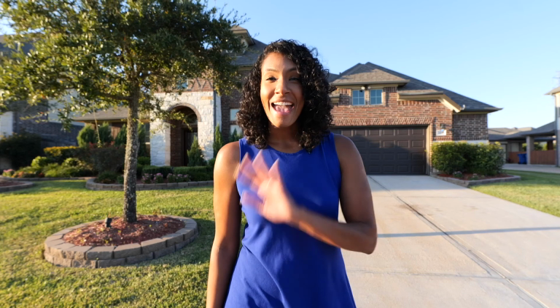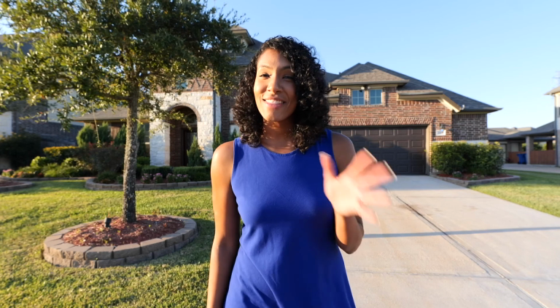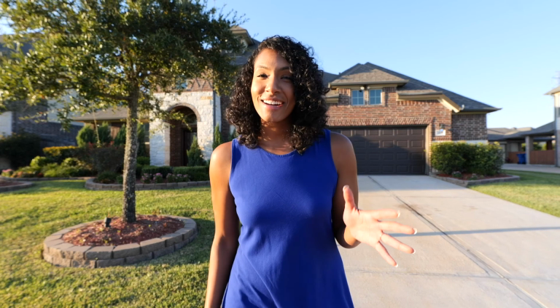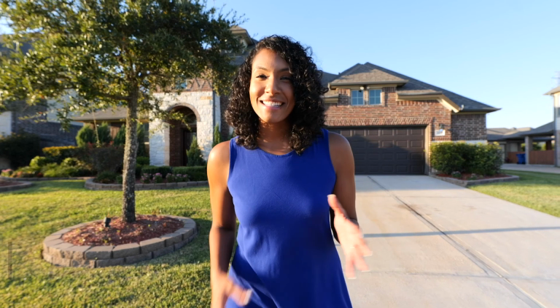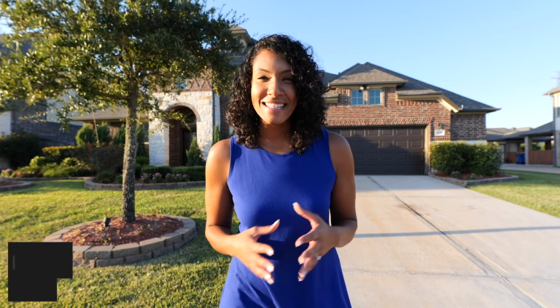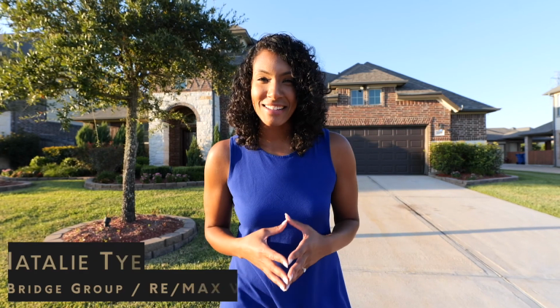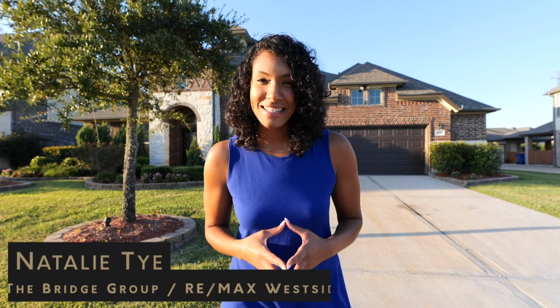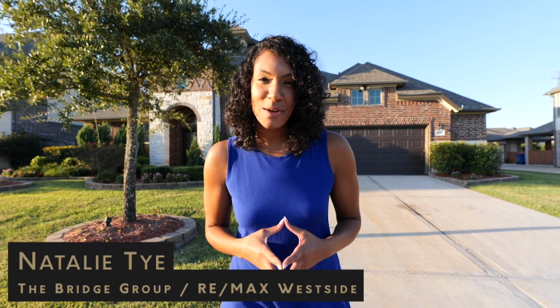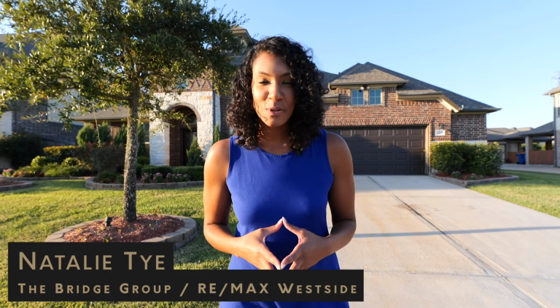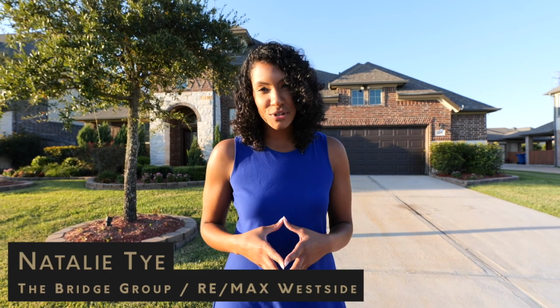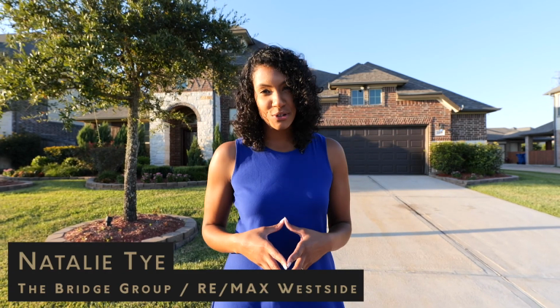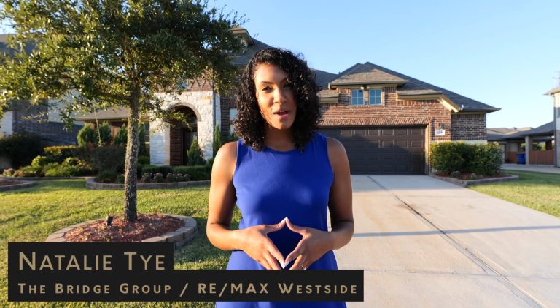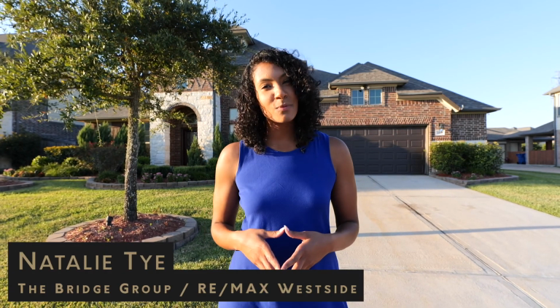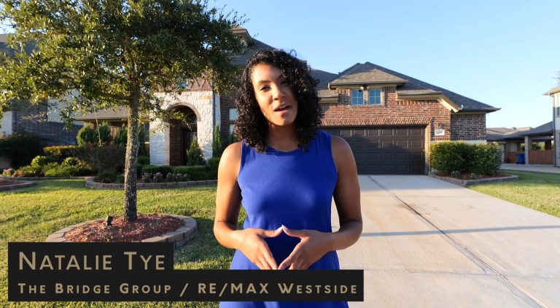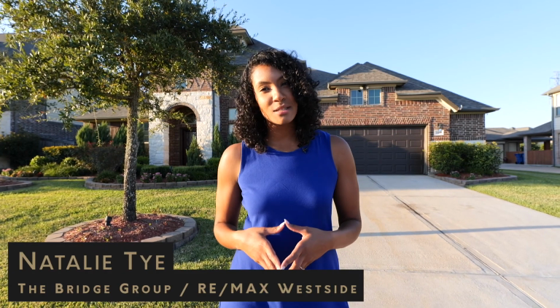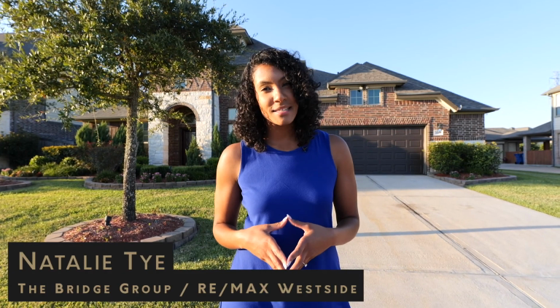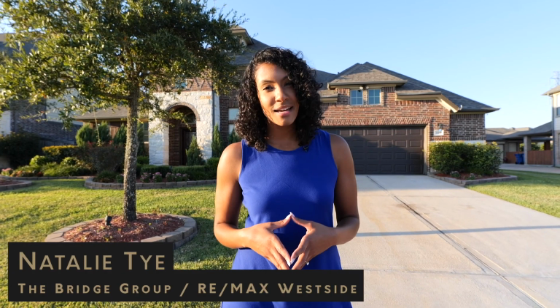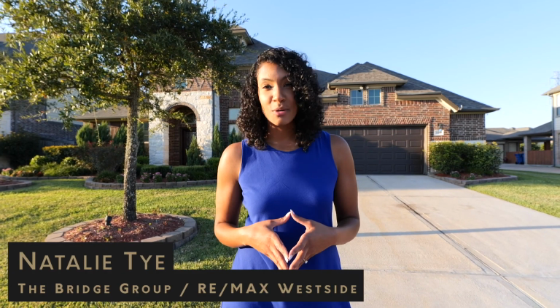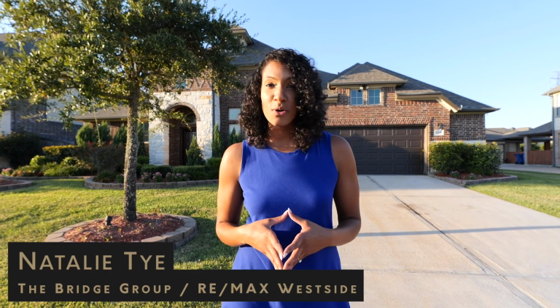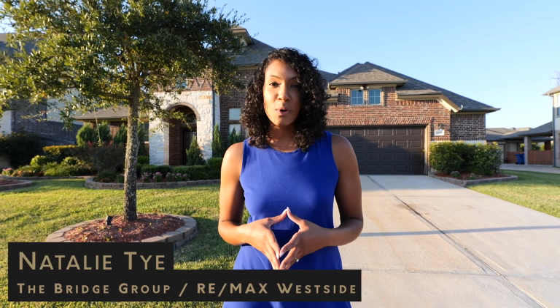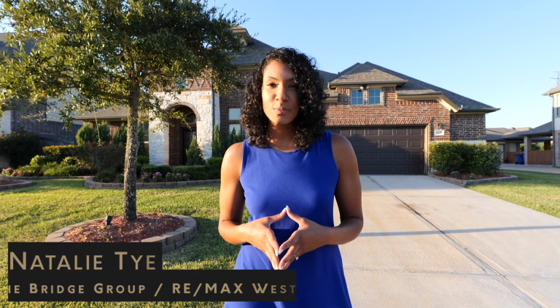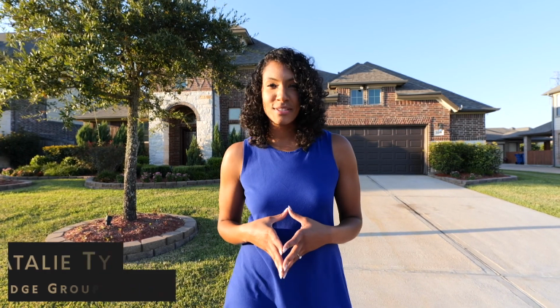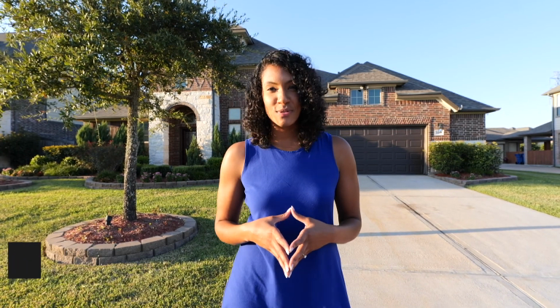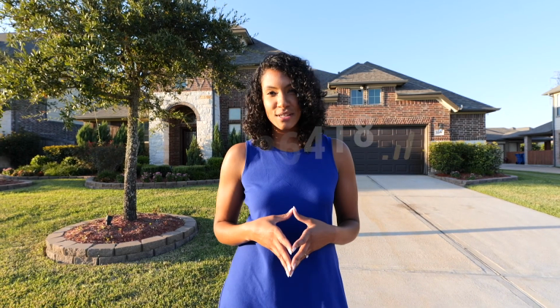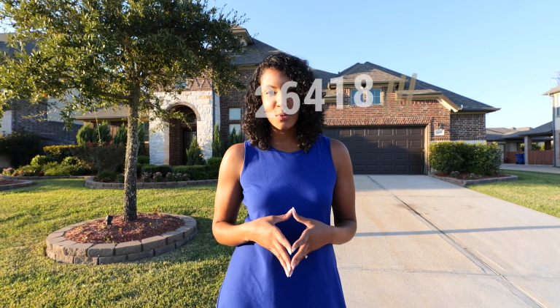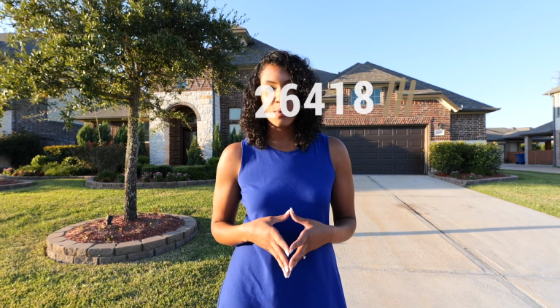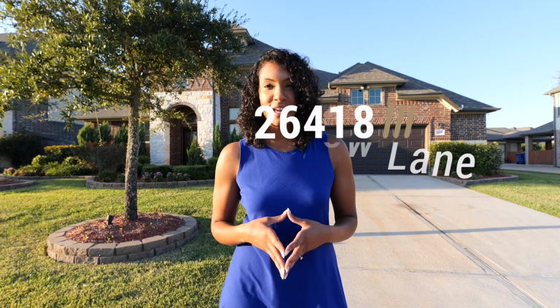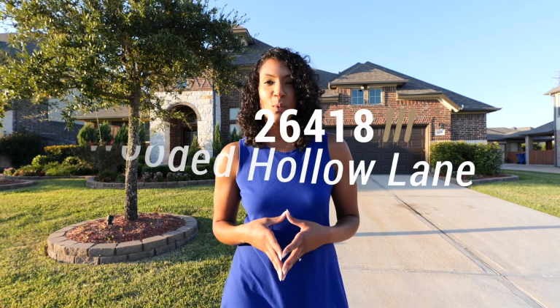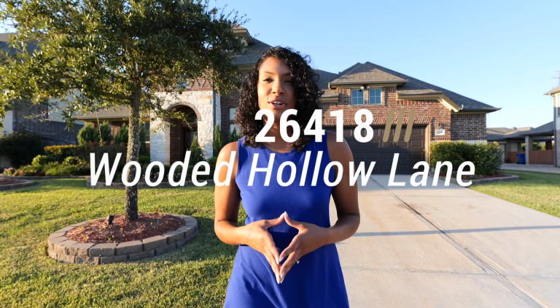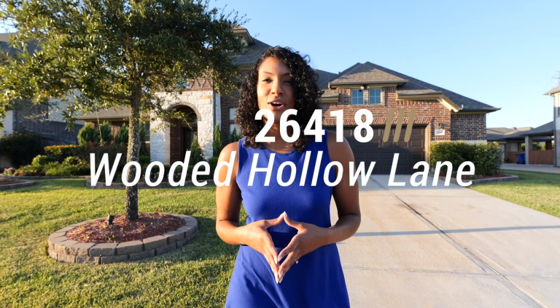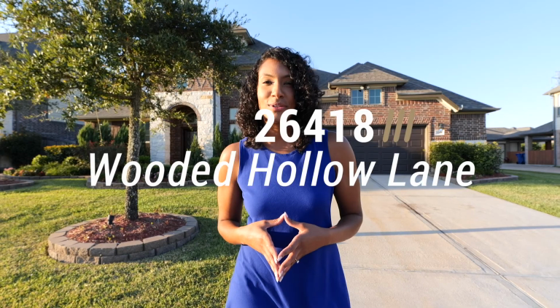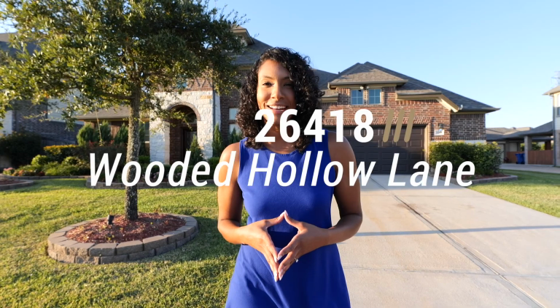Hey there, it's Natalie Tai with the Bridge Group at RE-MAX Westside, and welcome home to 26418 Wooded Hollow Lane.